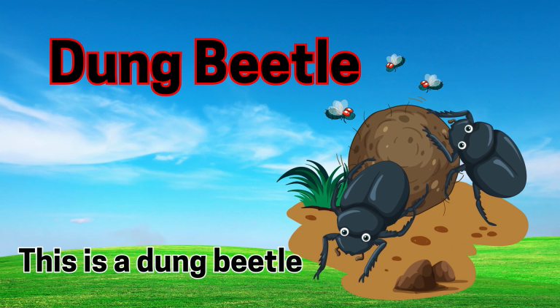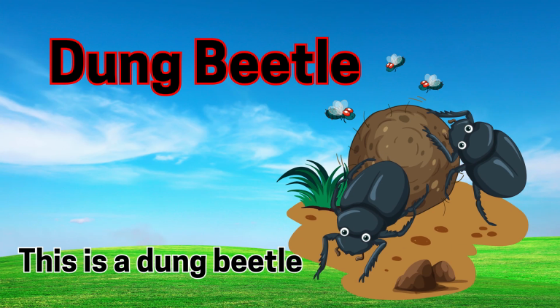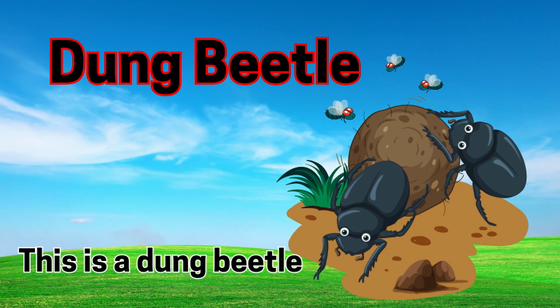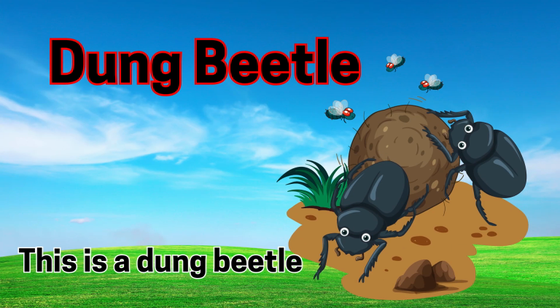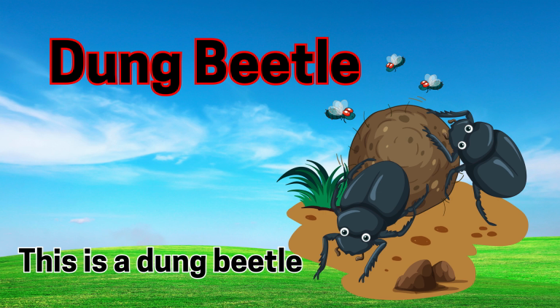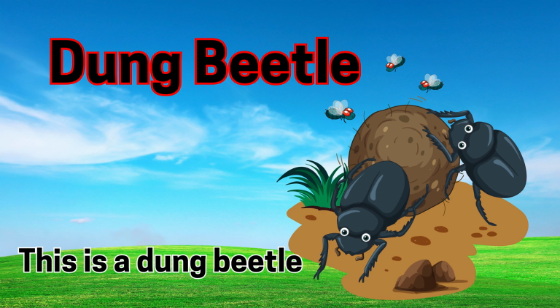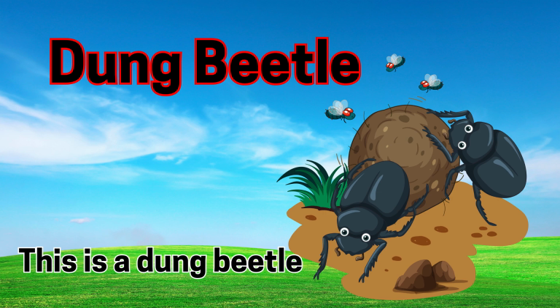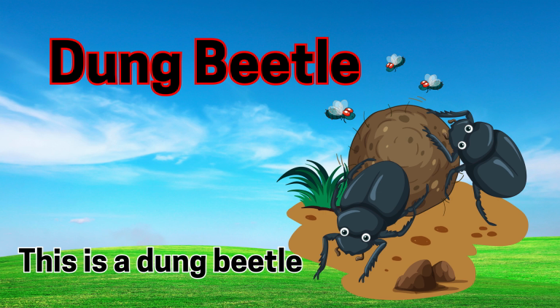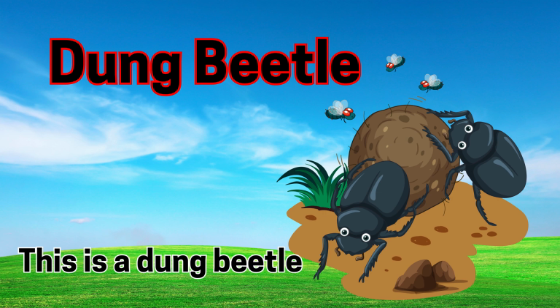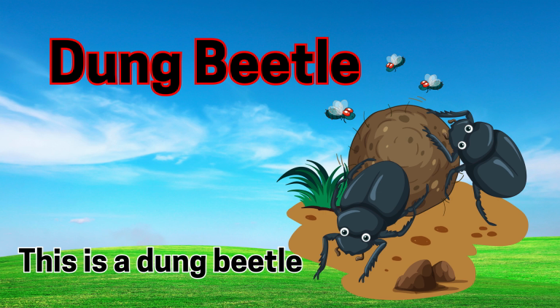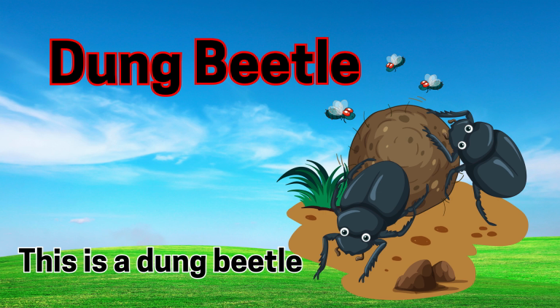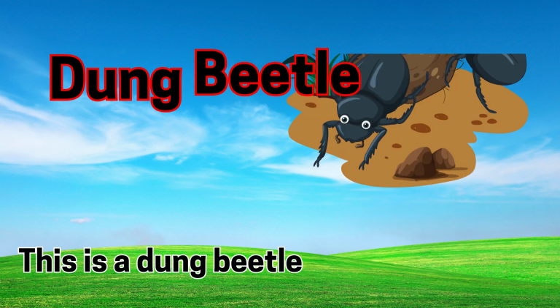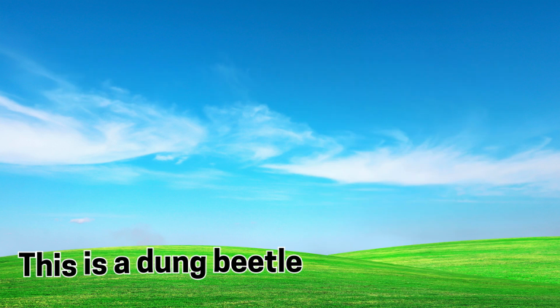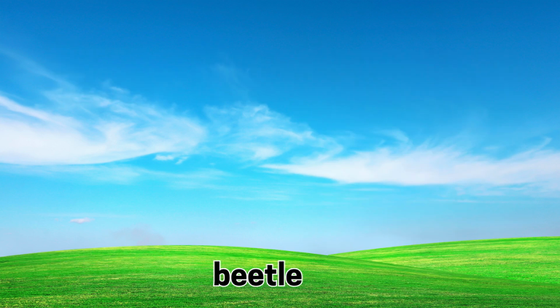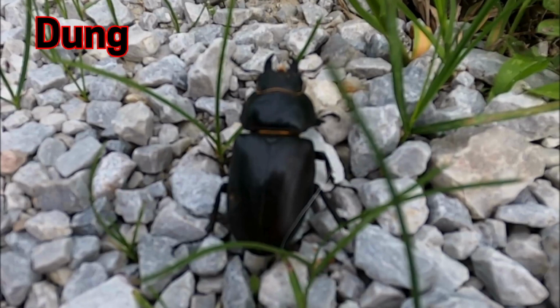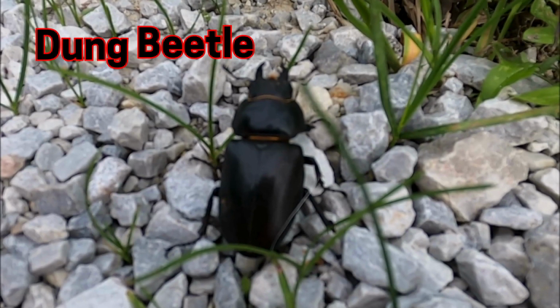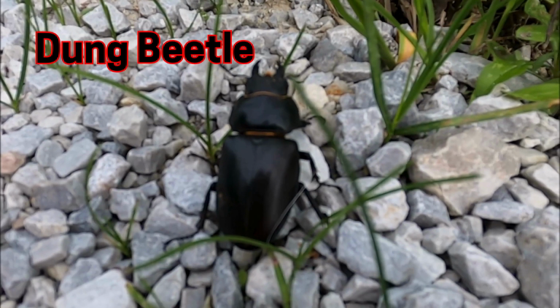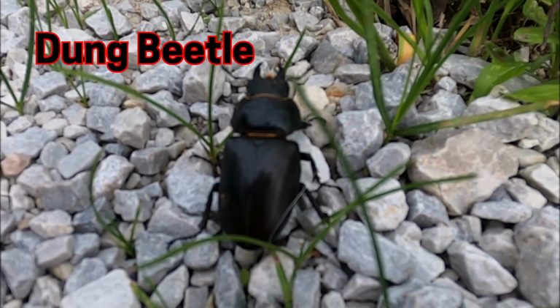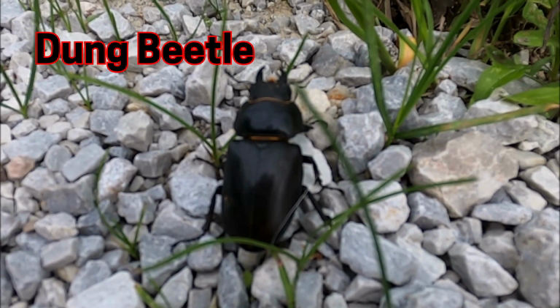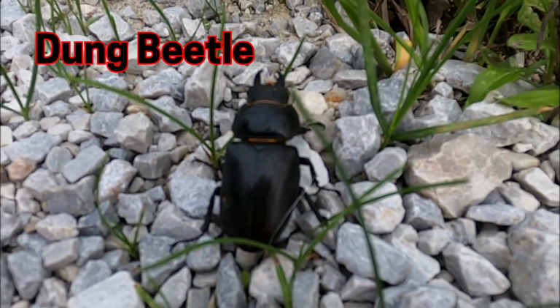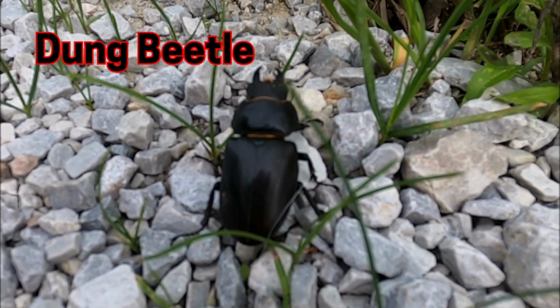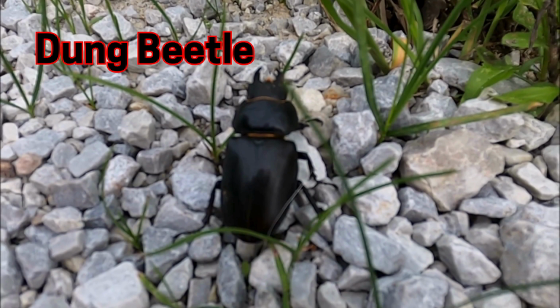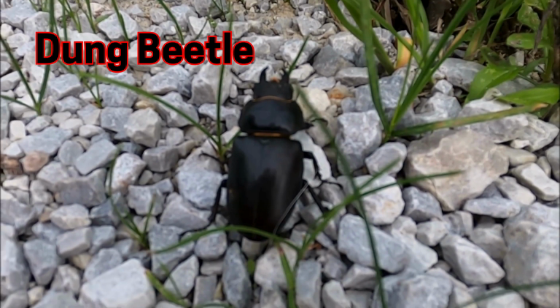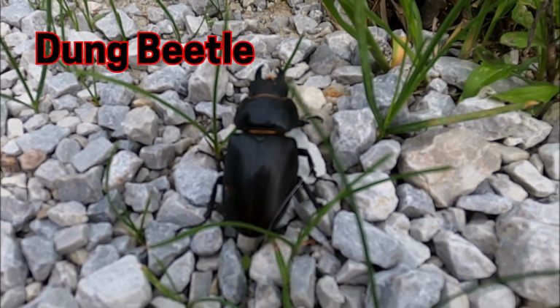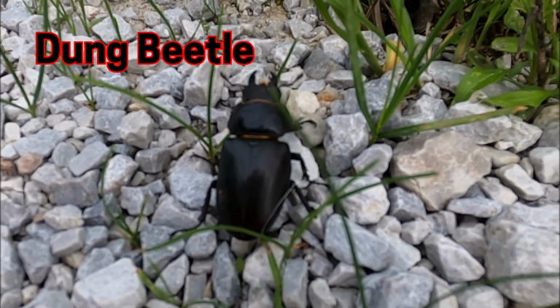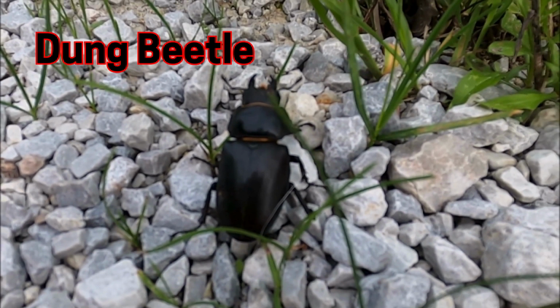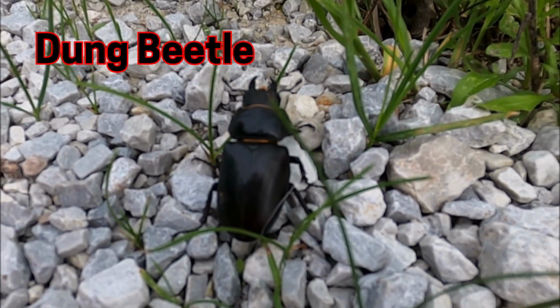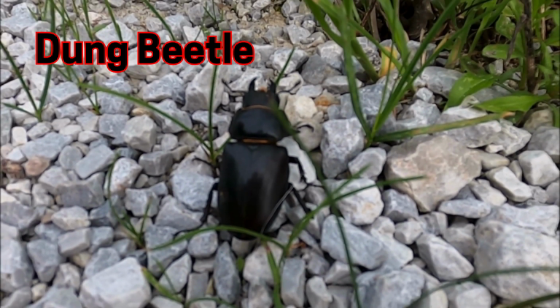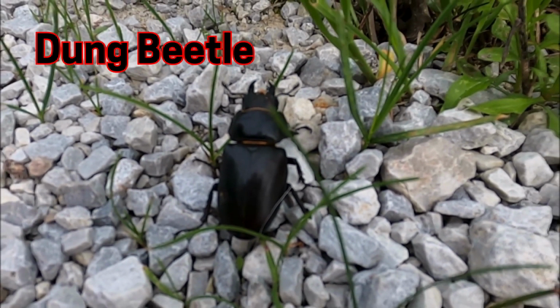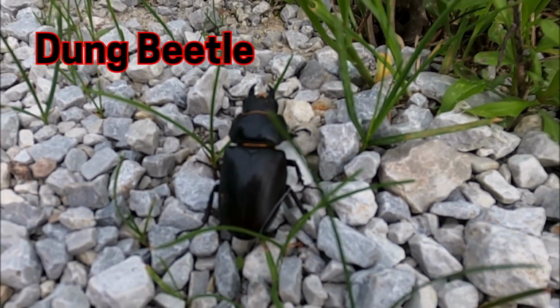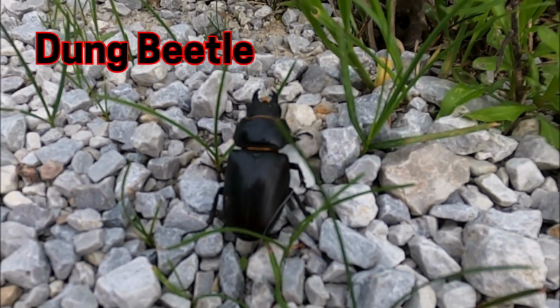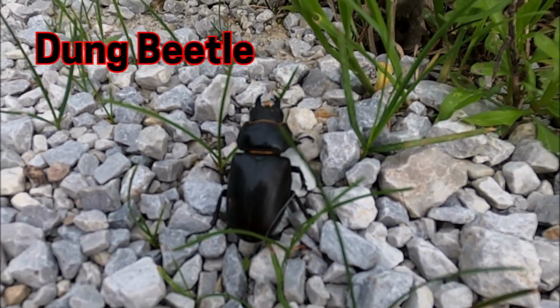Dung beetle. This is a dung beetle. Dung beetles roll poop into balls.